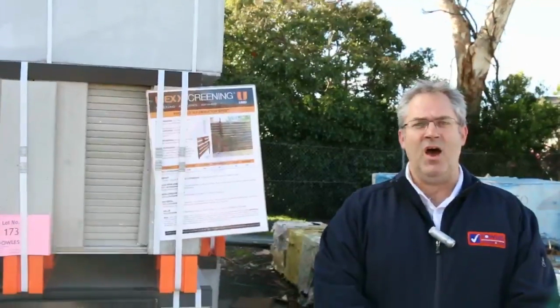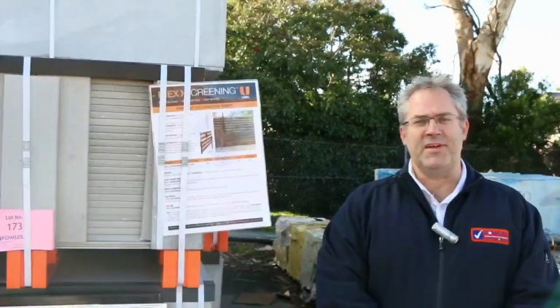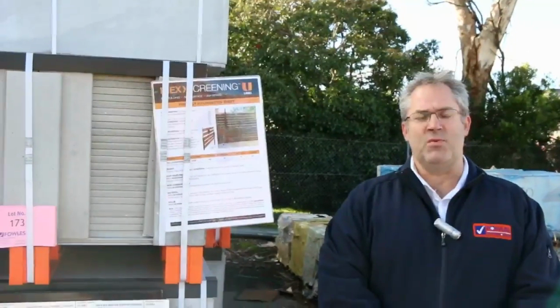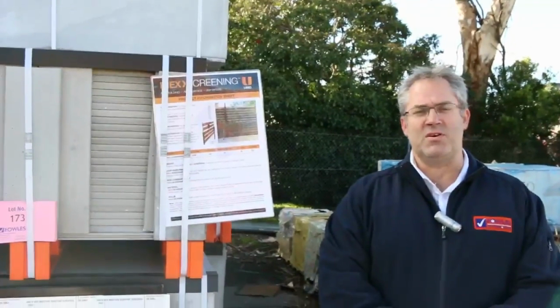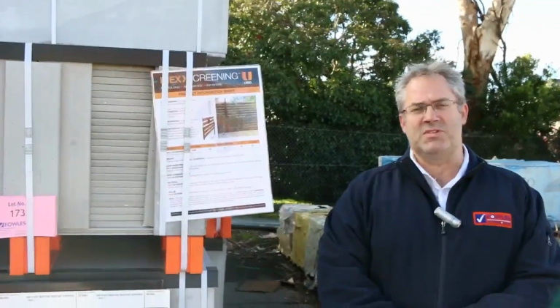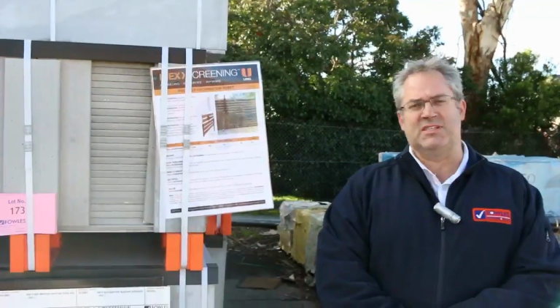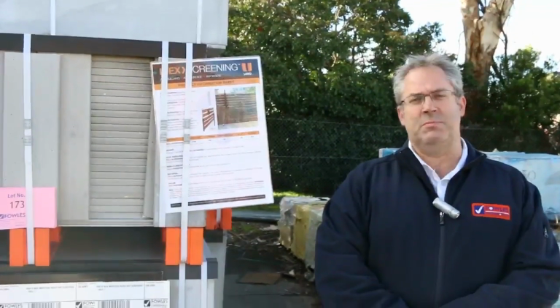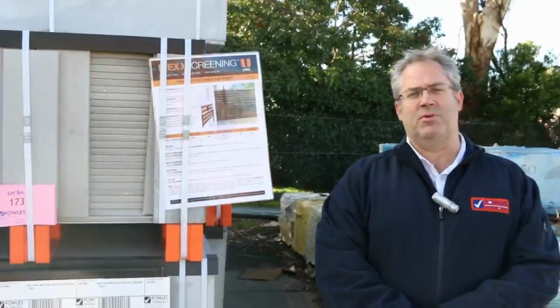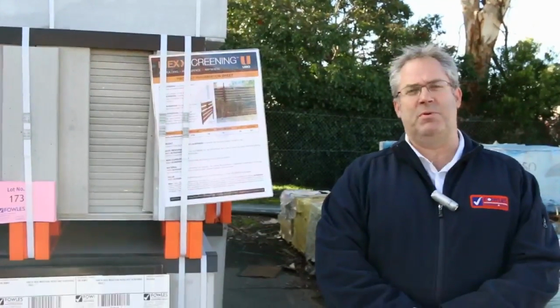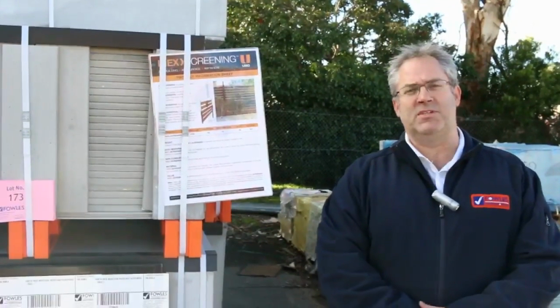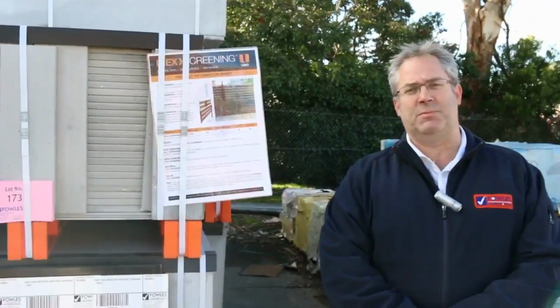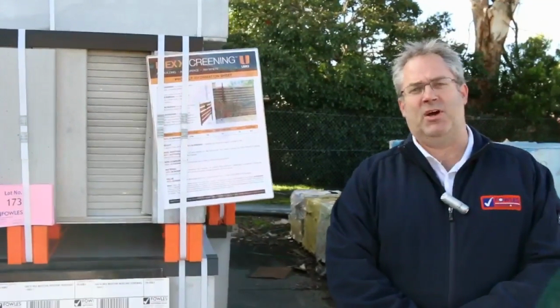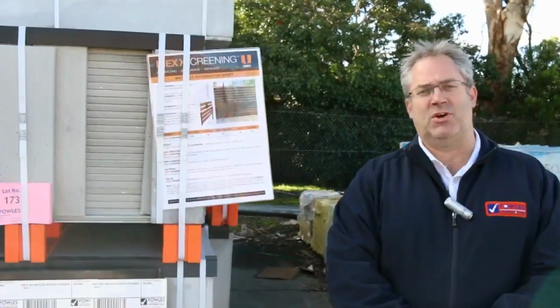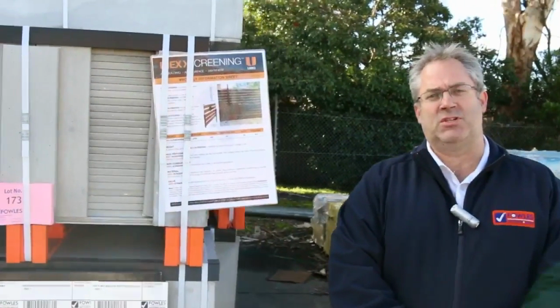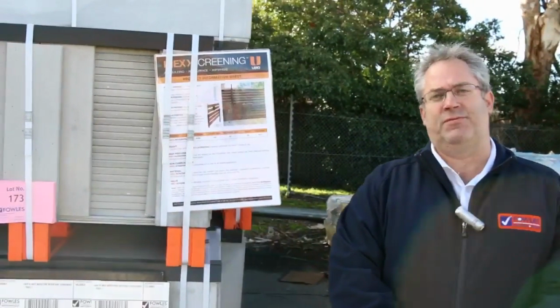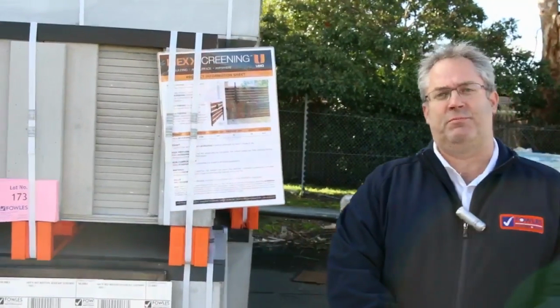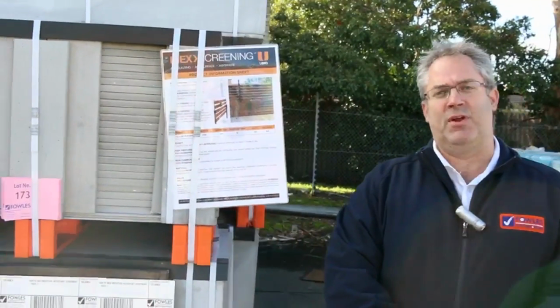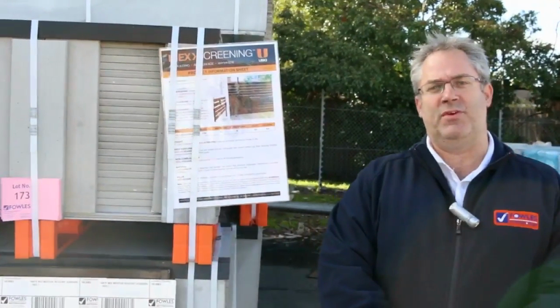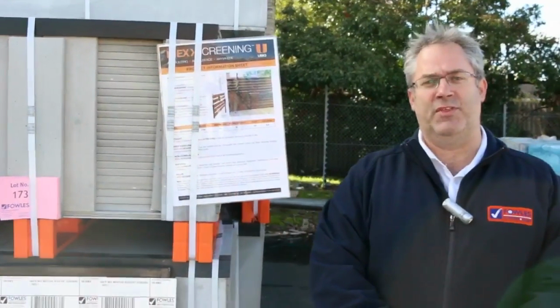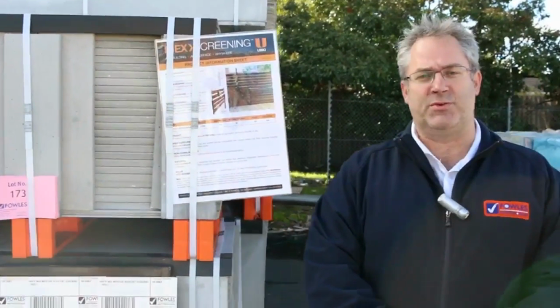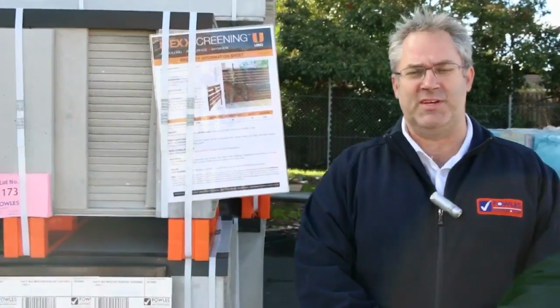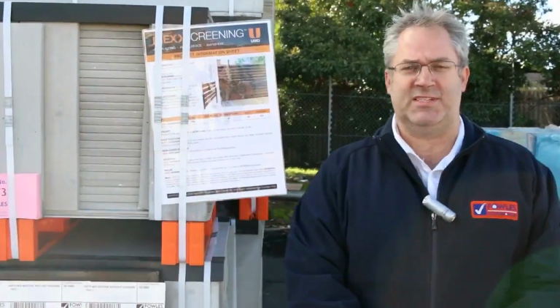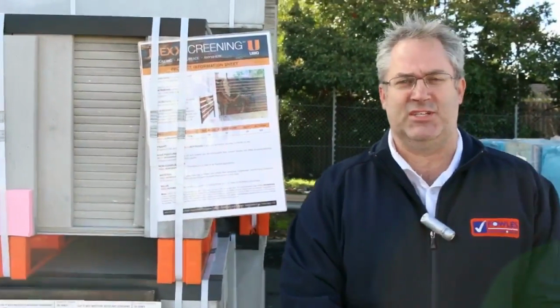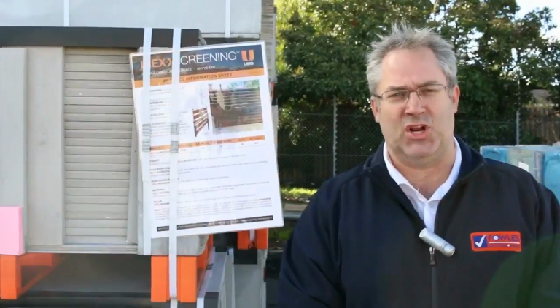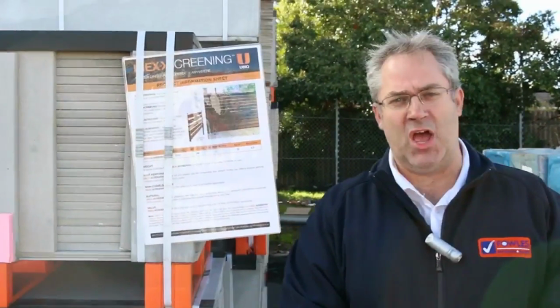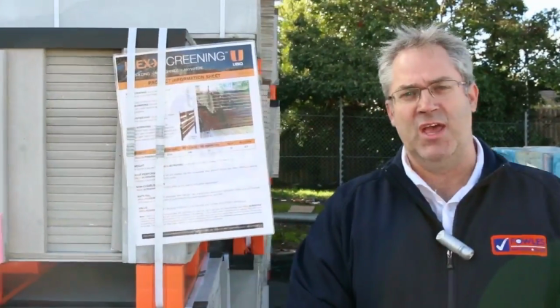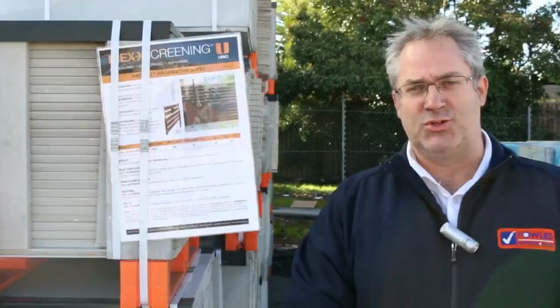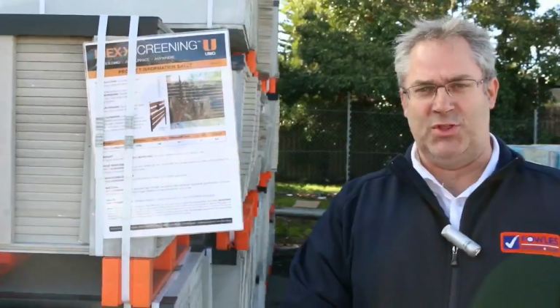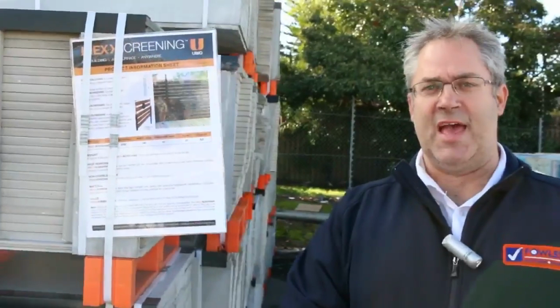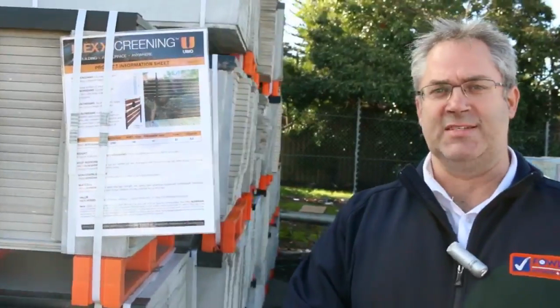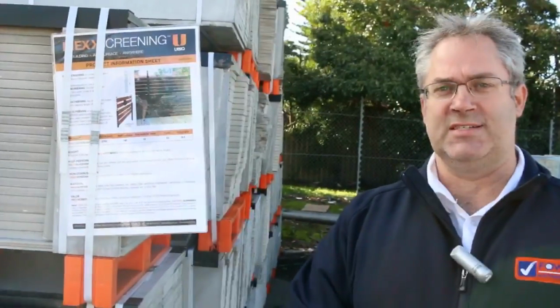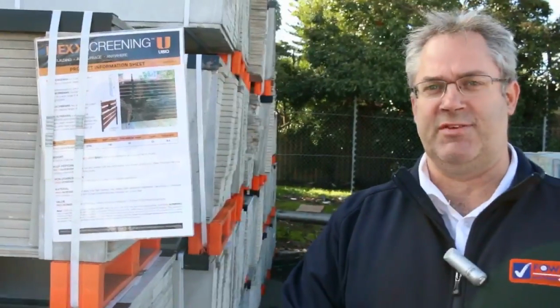Hi there and welcome to the Timber and Building Supplies Auction Preview for the 26th of July 2017.